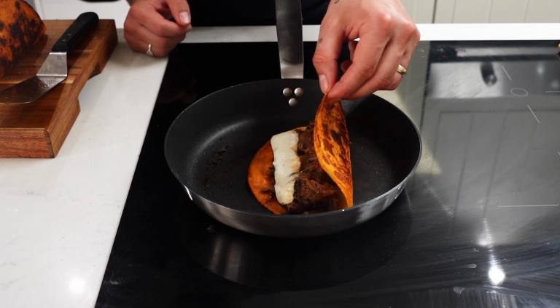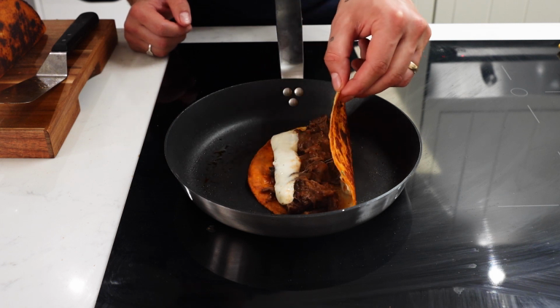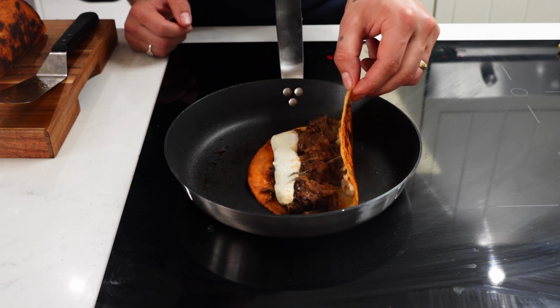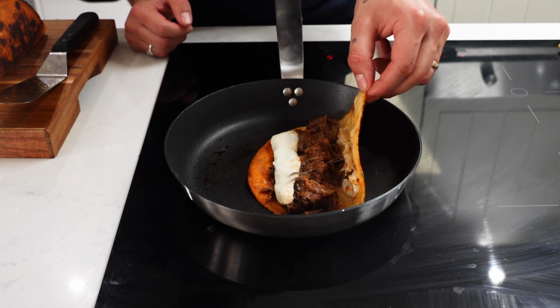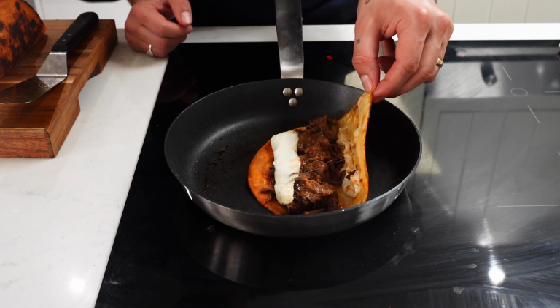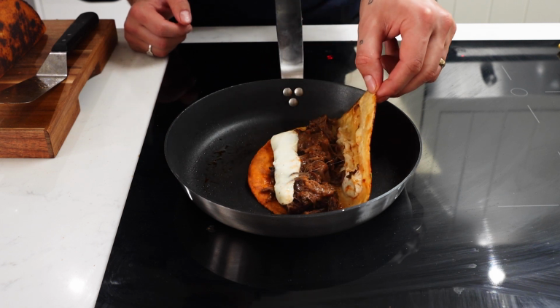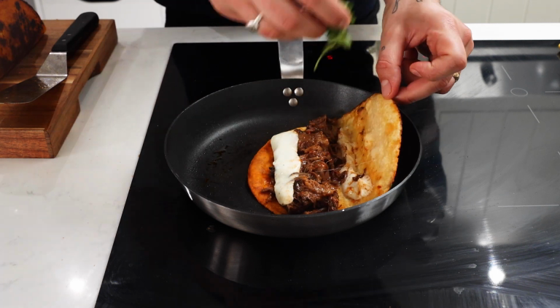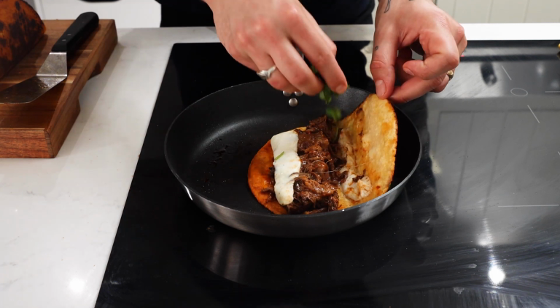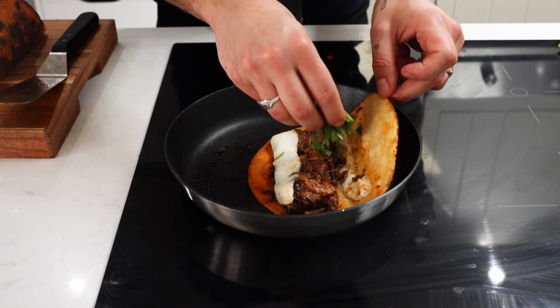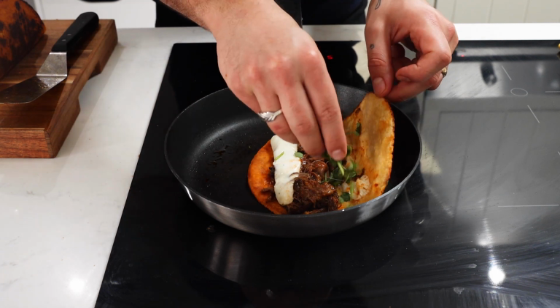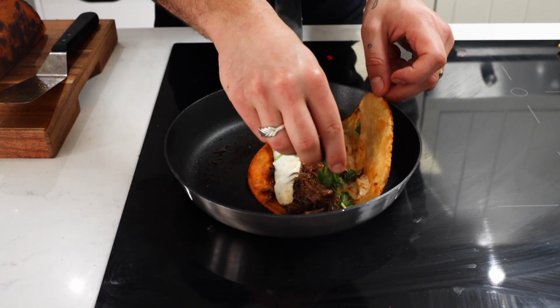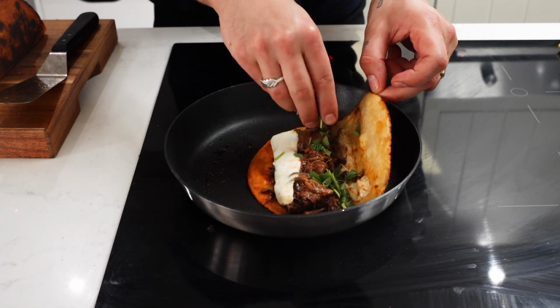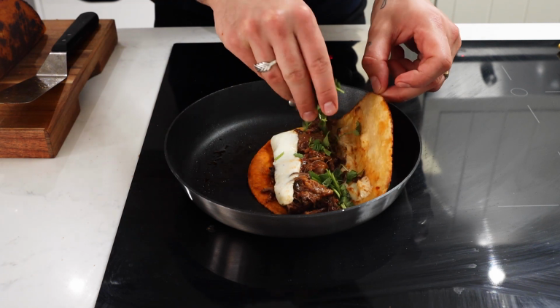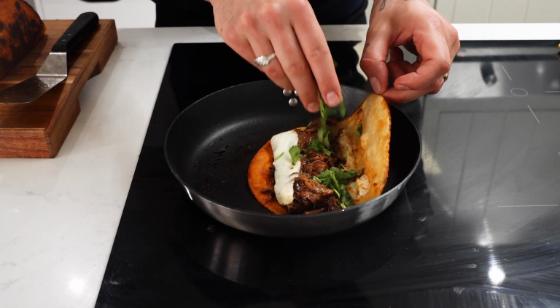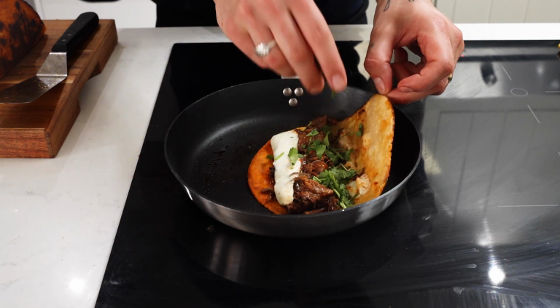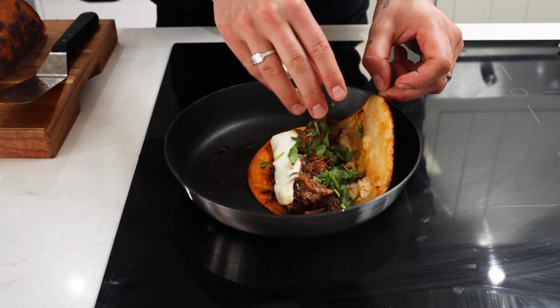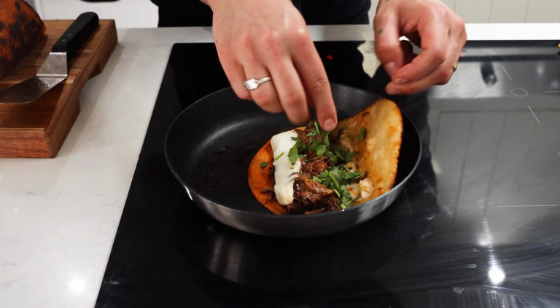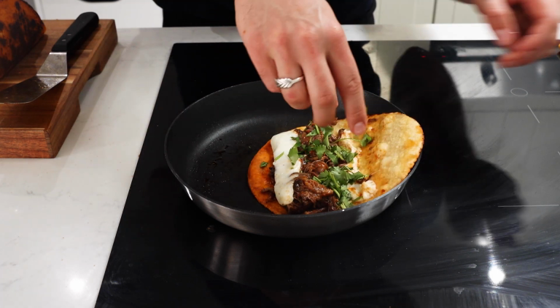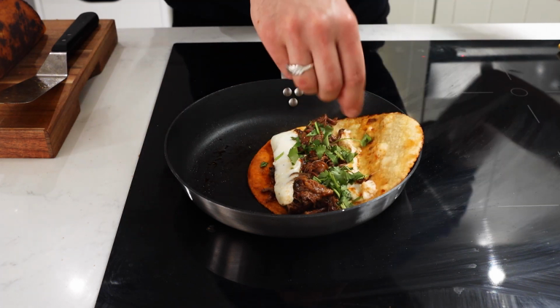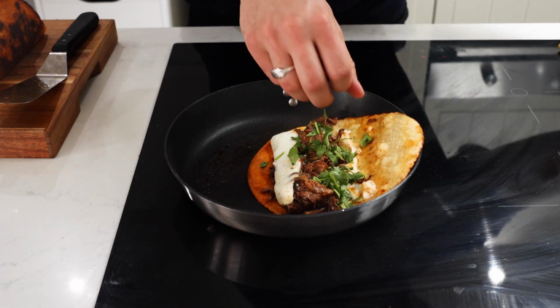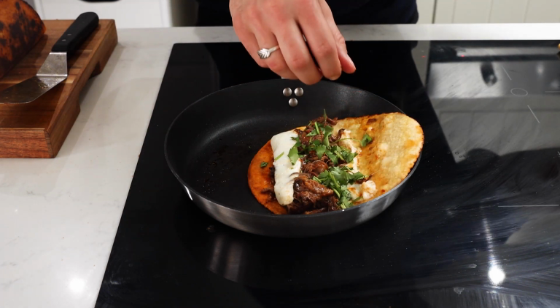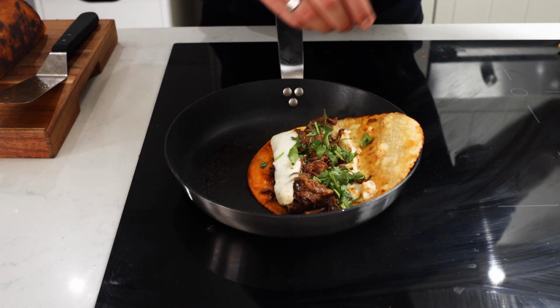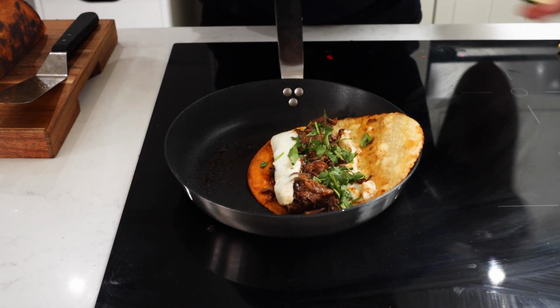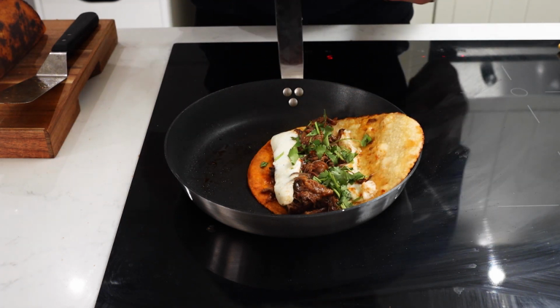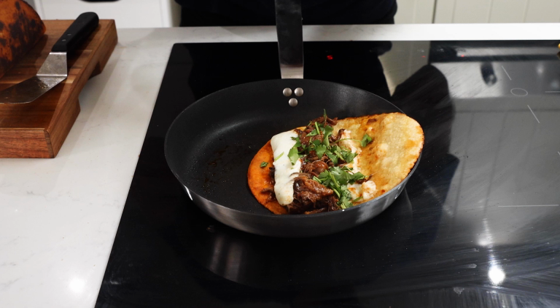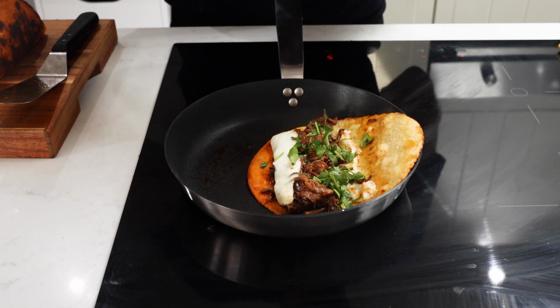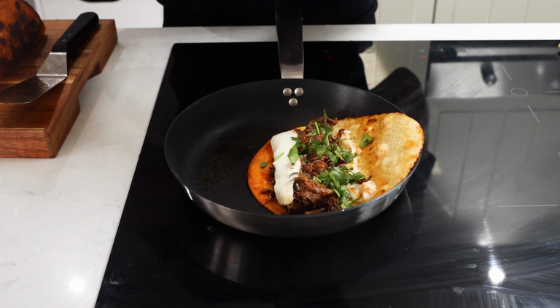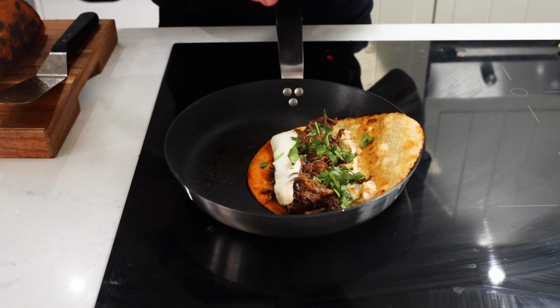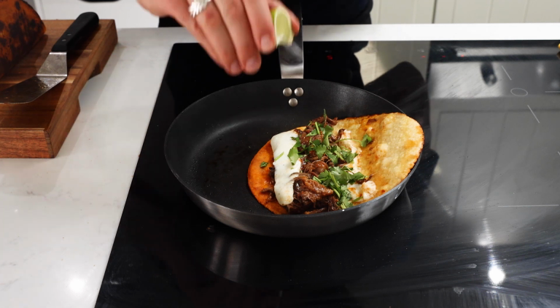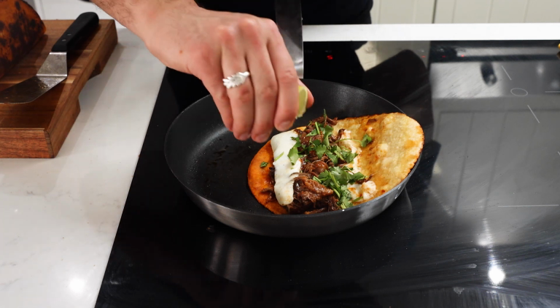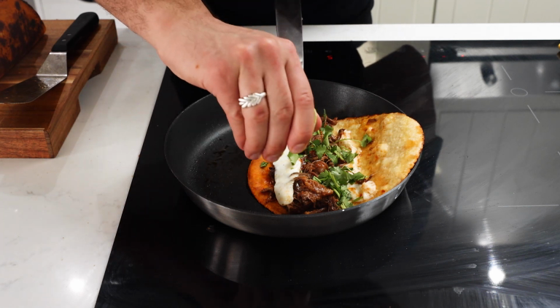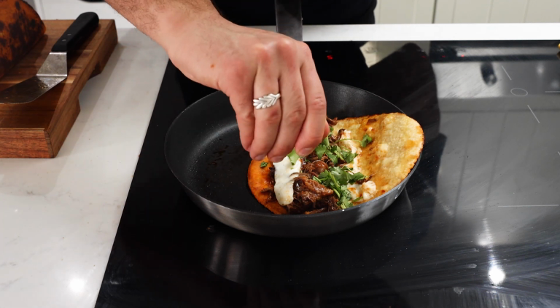Once cooked, I like to open it up, finish it with some fresh coriander and lime juice, and then you're ready to serve and enjoy.